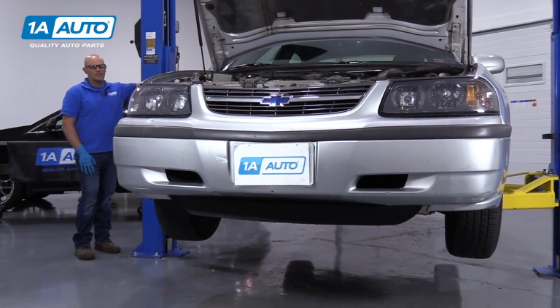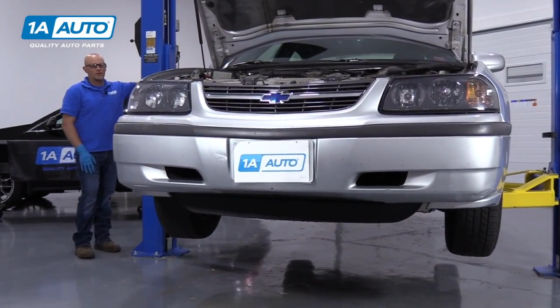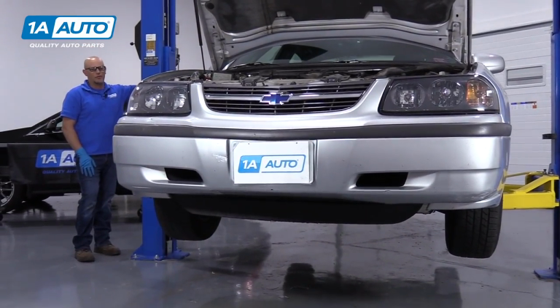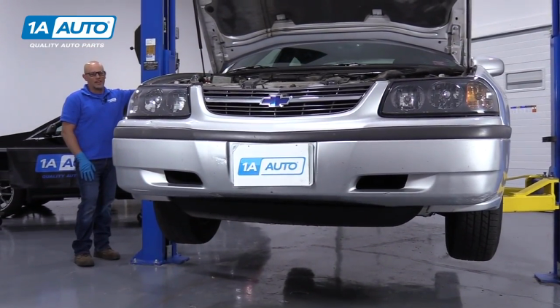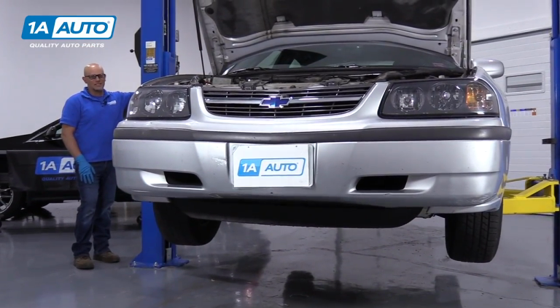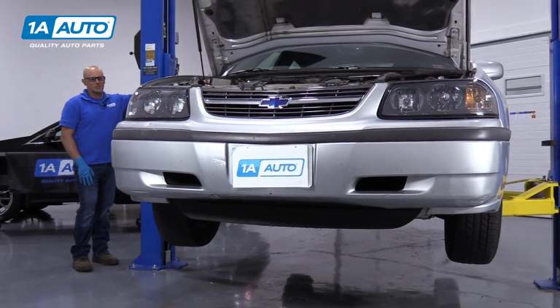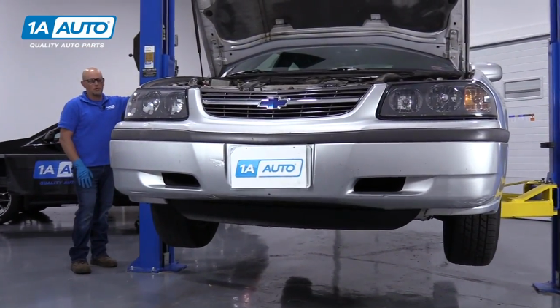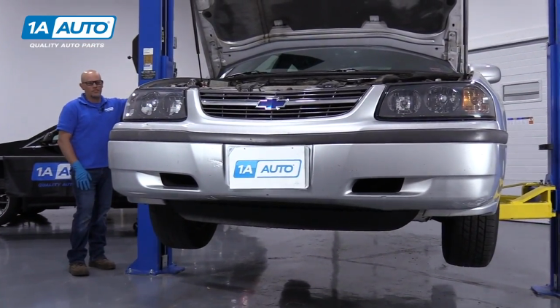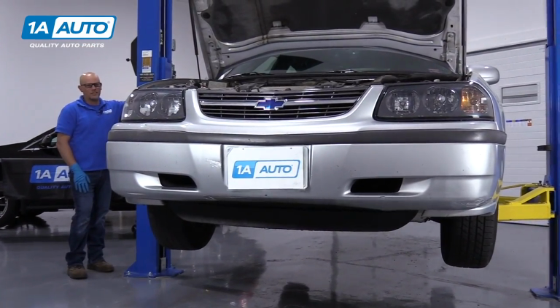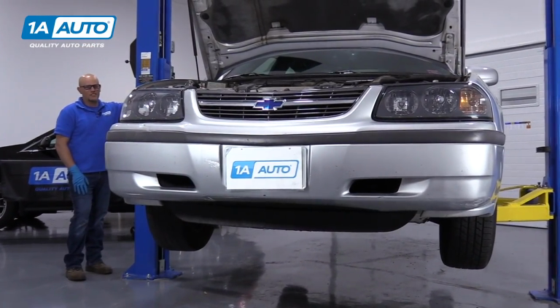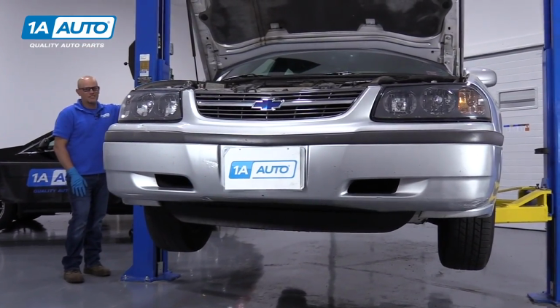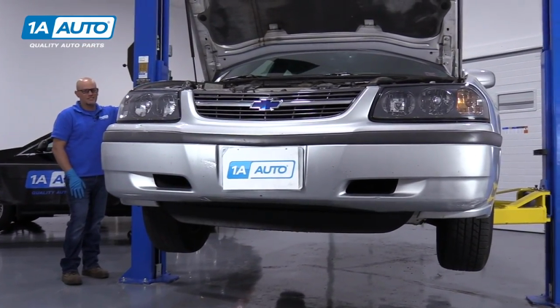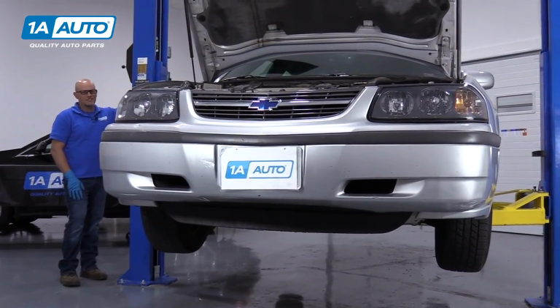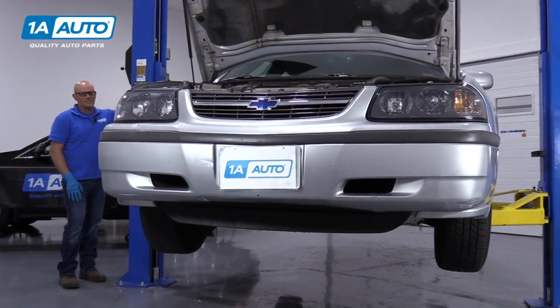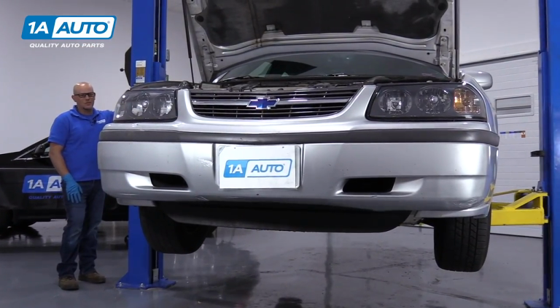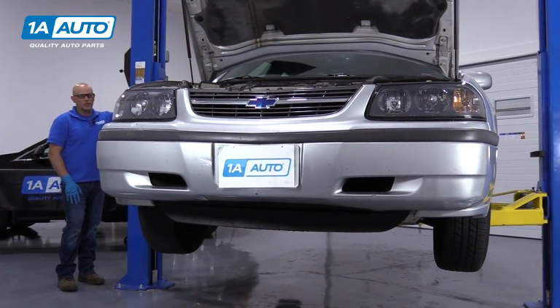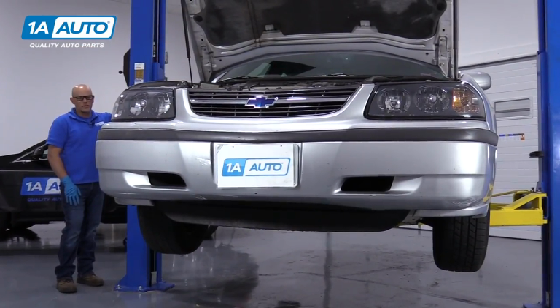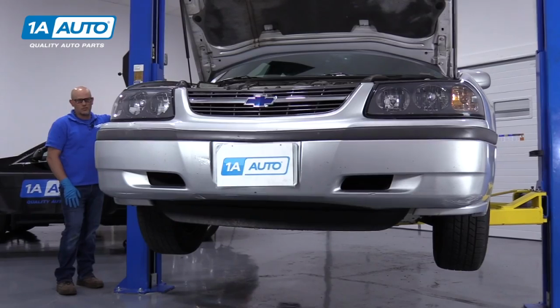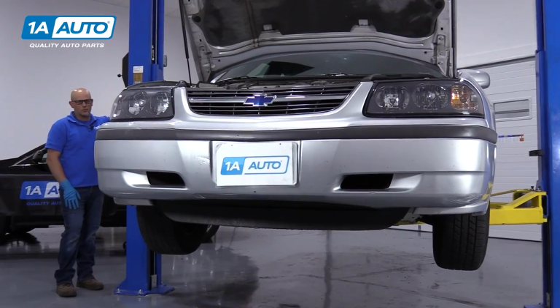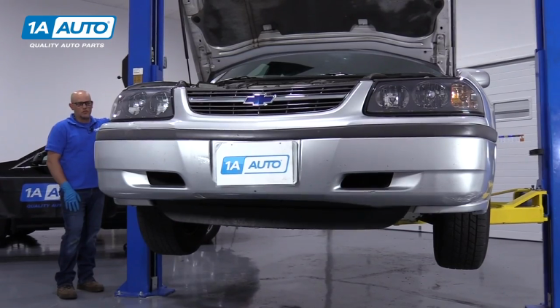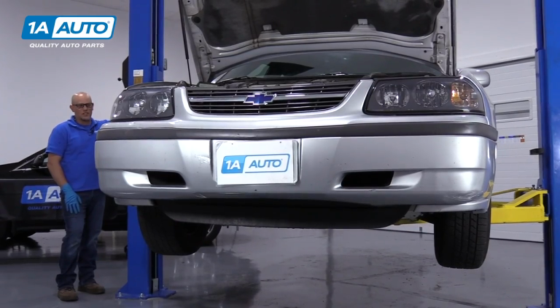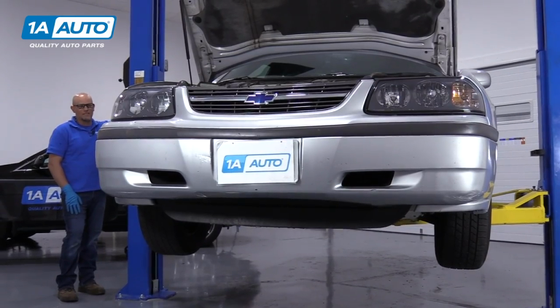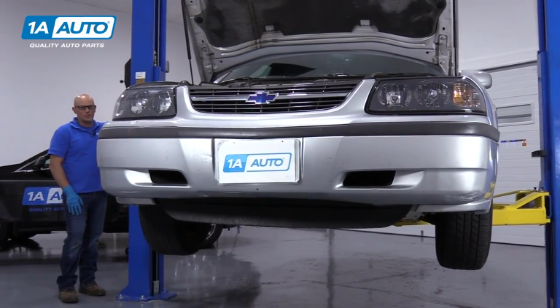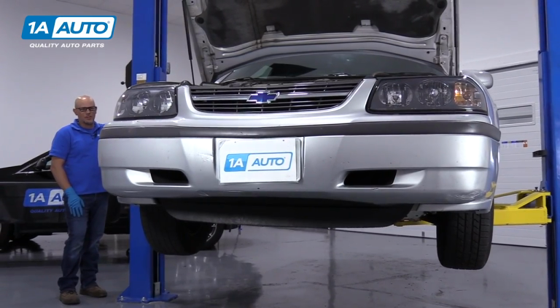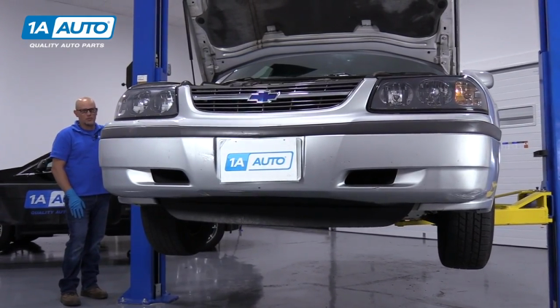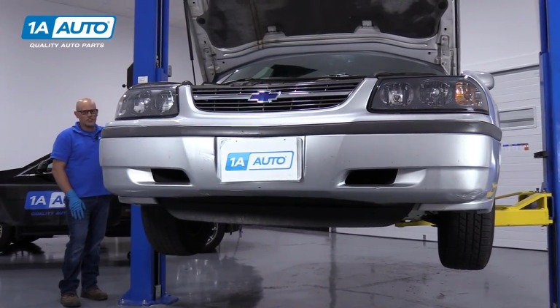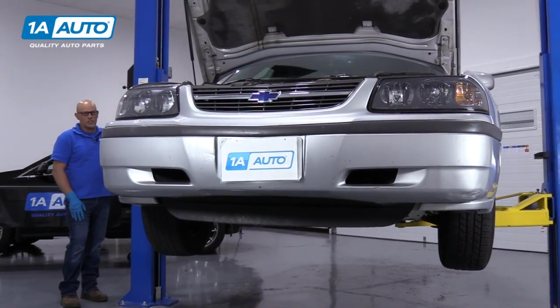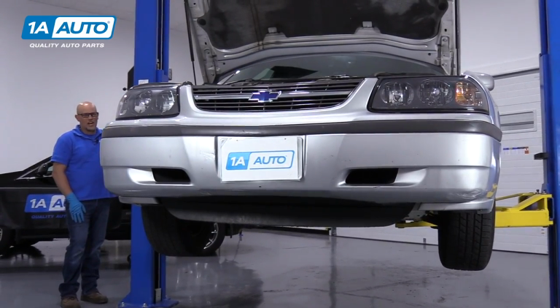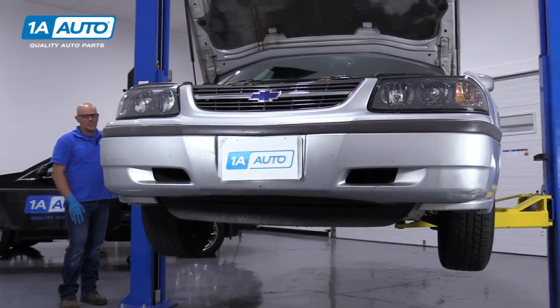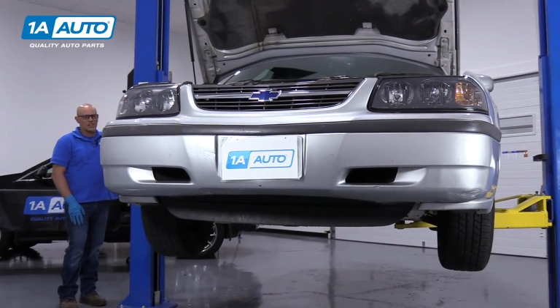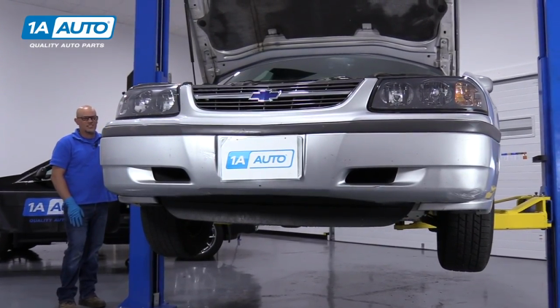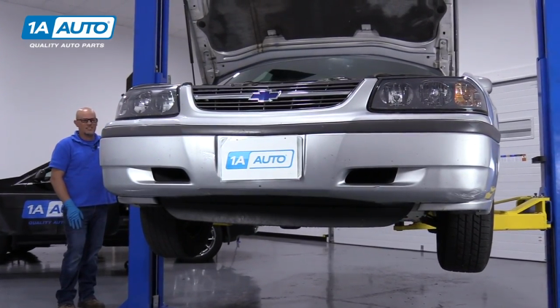We're going to raise and support the vehicle. We're using a two-post lift, but you can use a jack and jack stands.